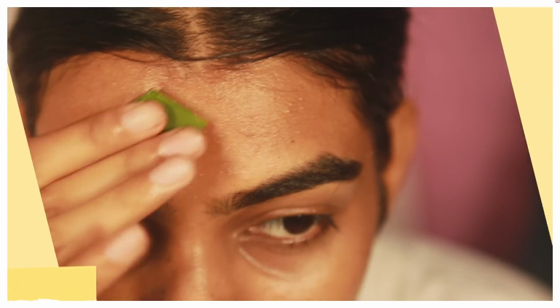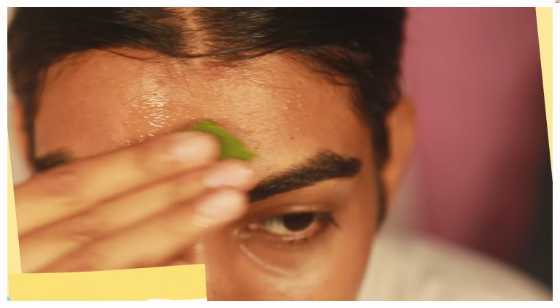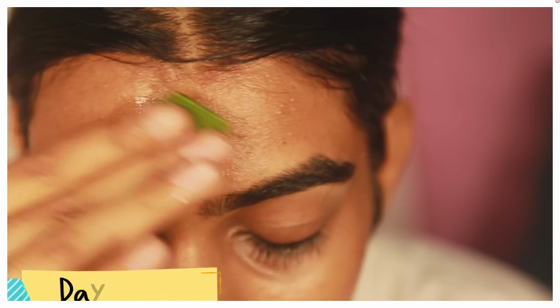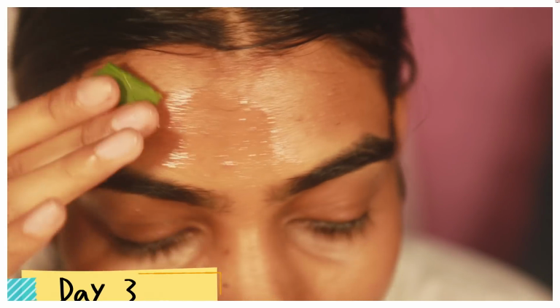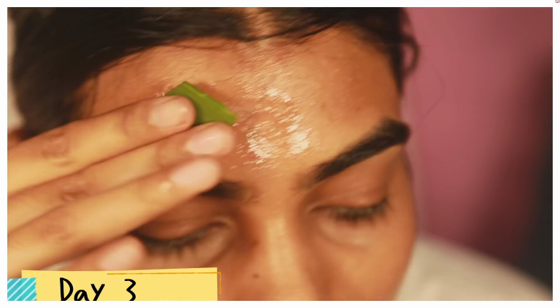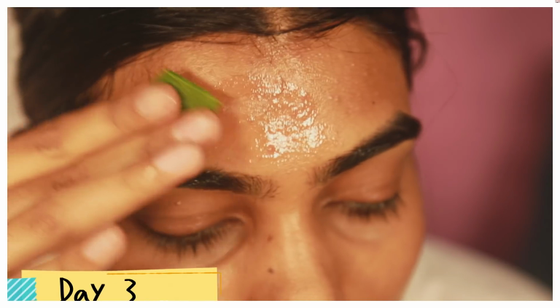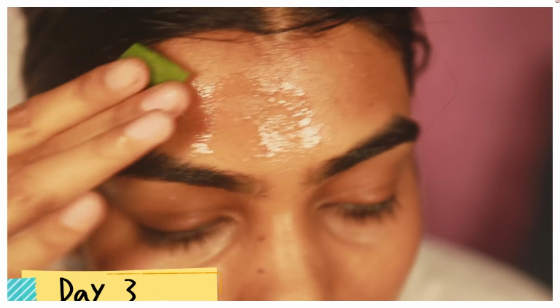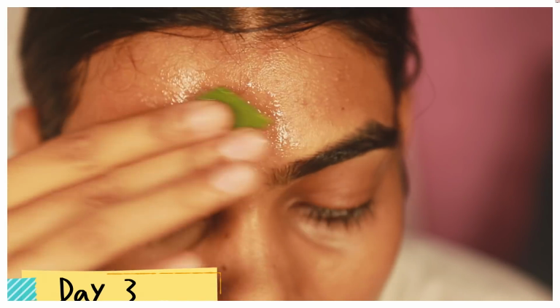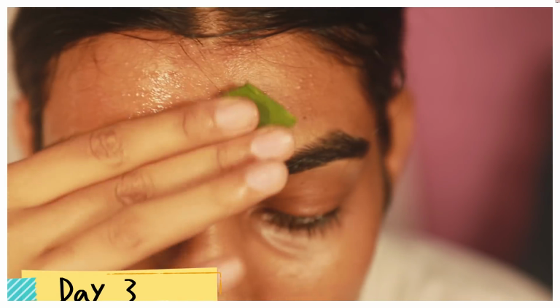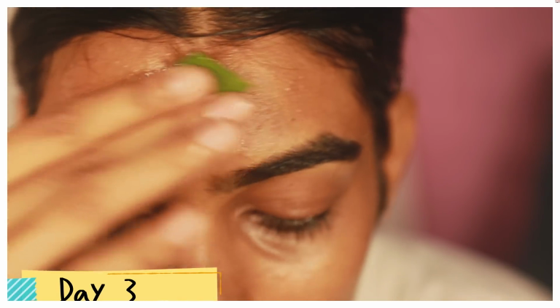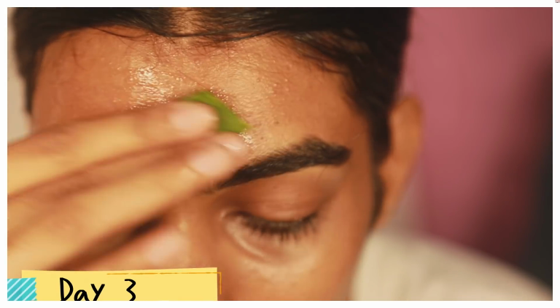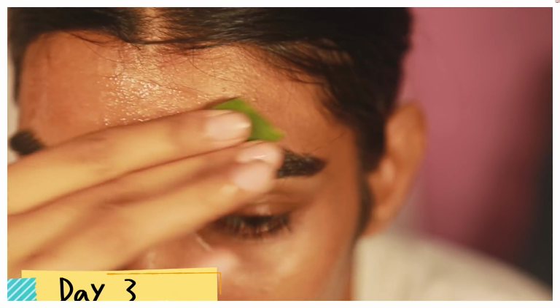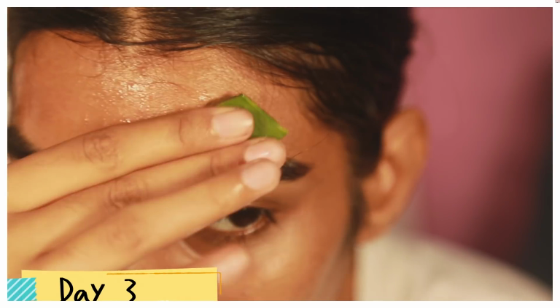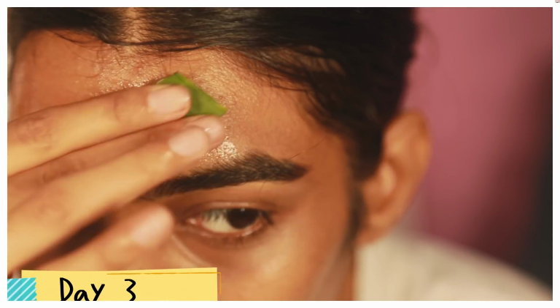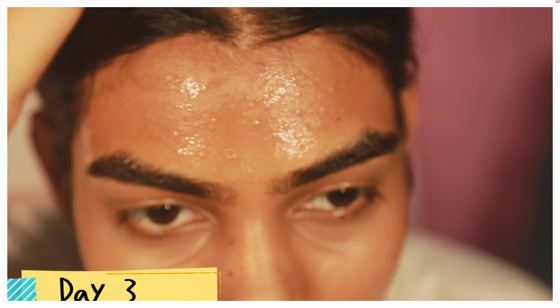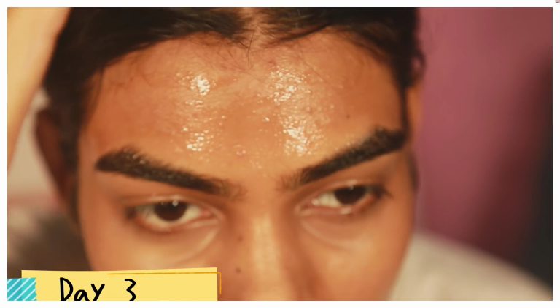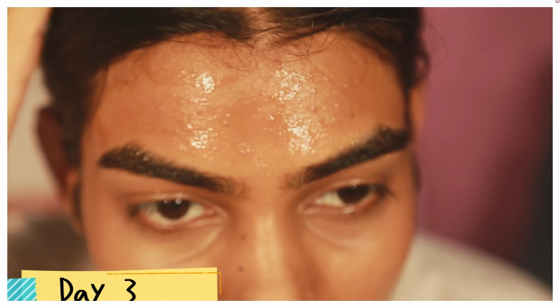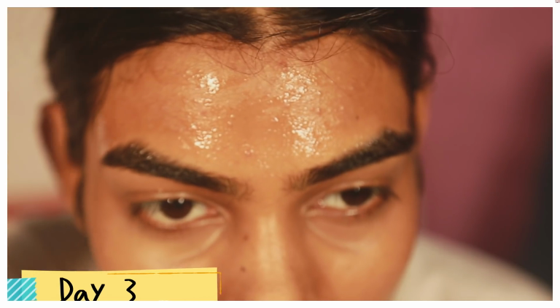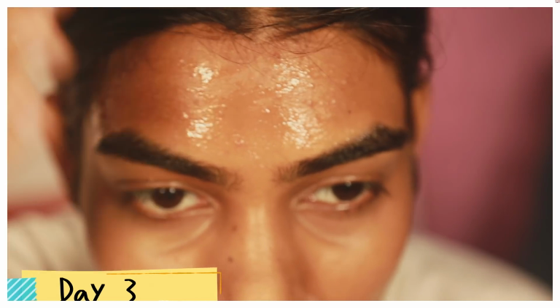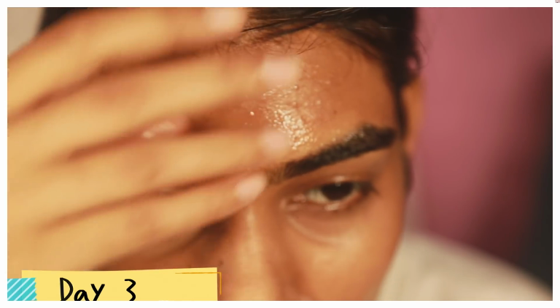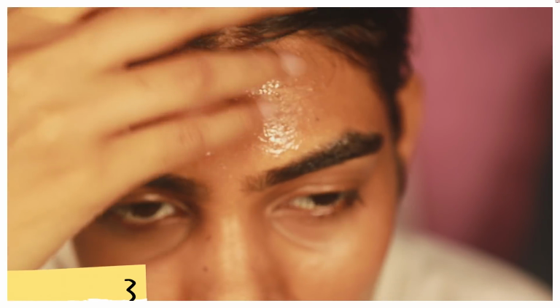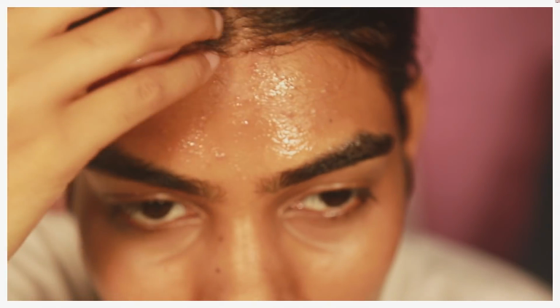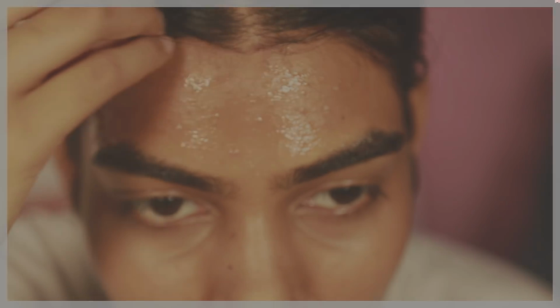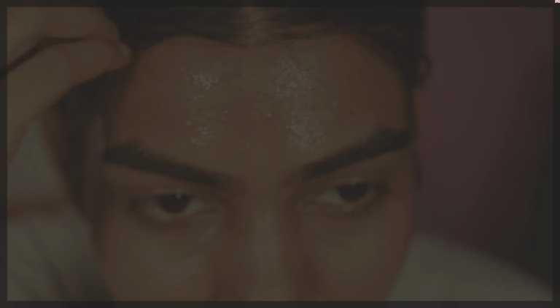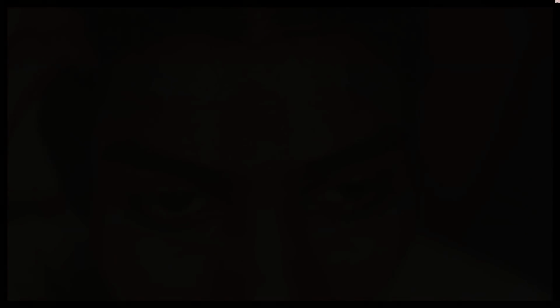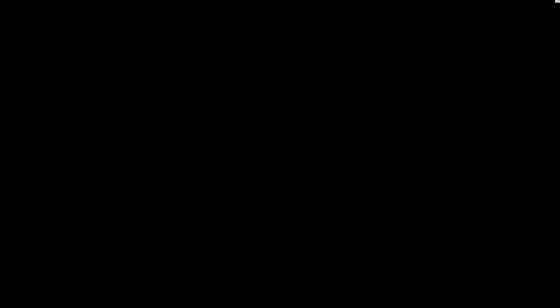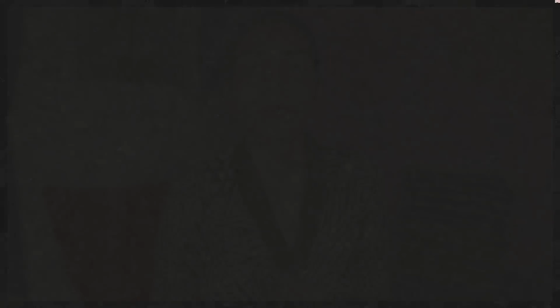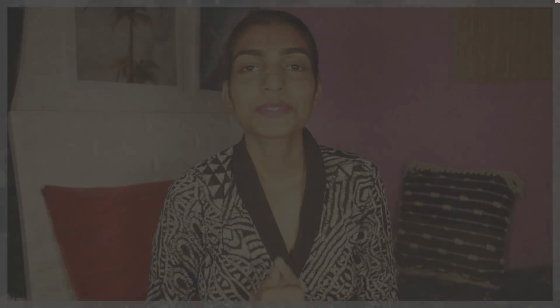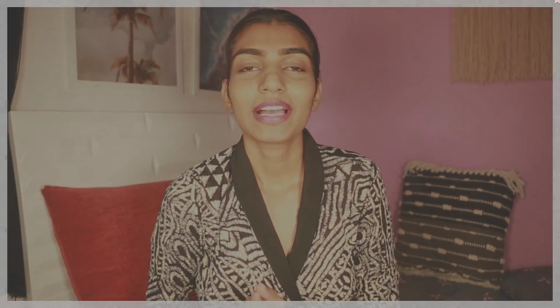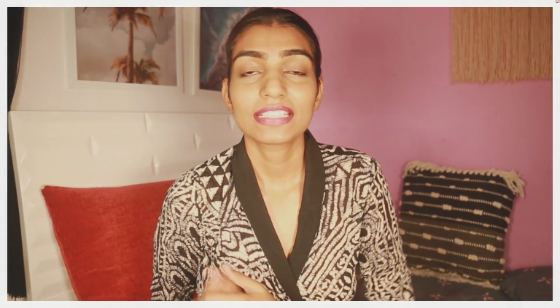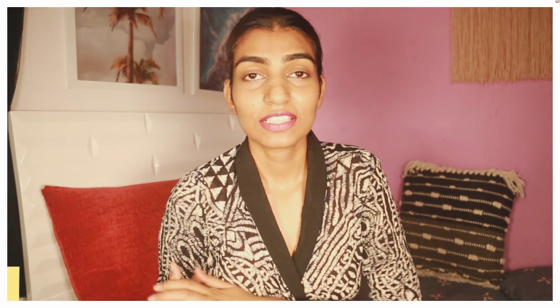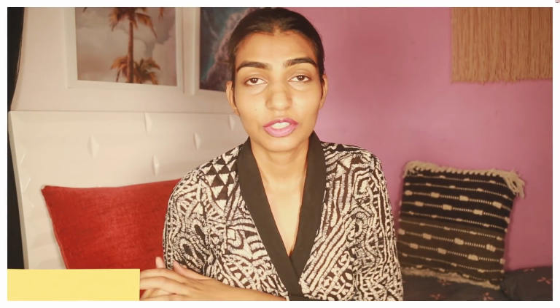On day three I couldn't see much of a difference in my skin.